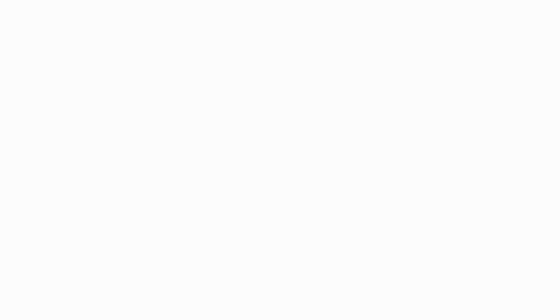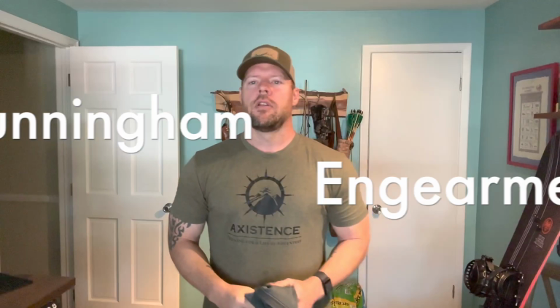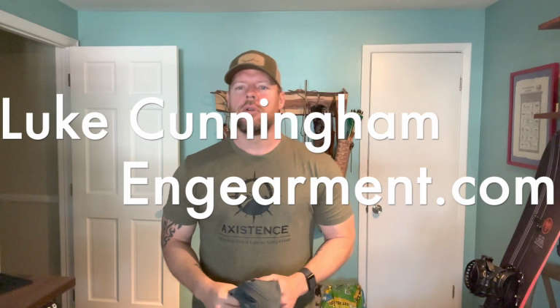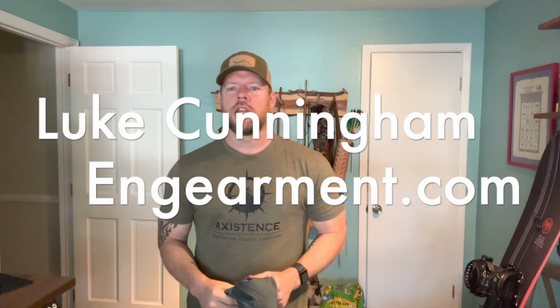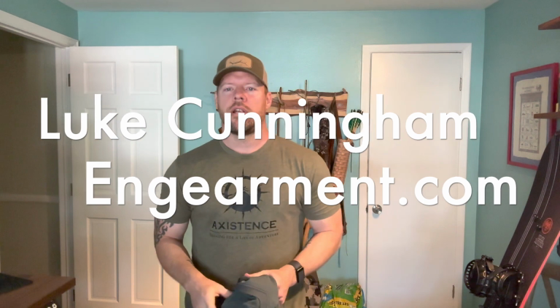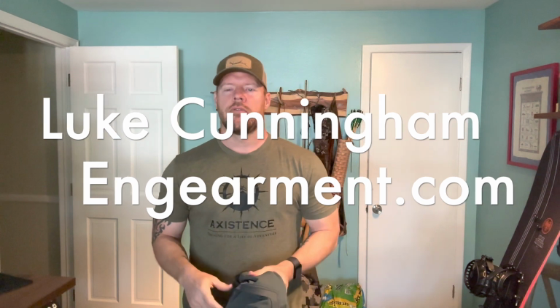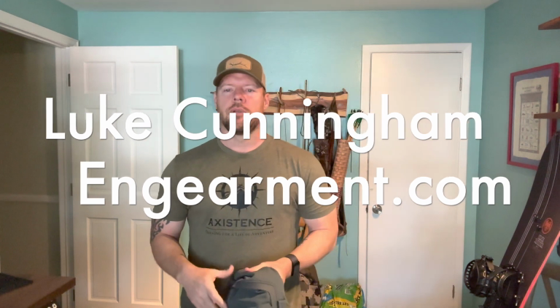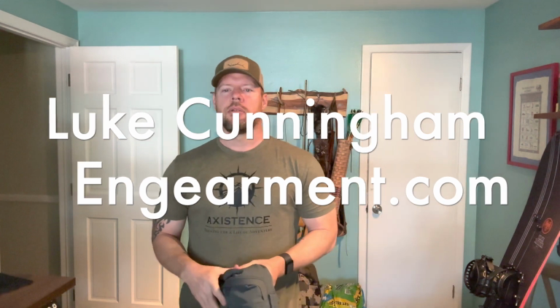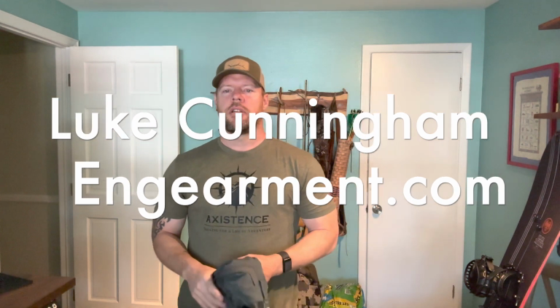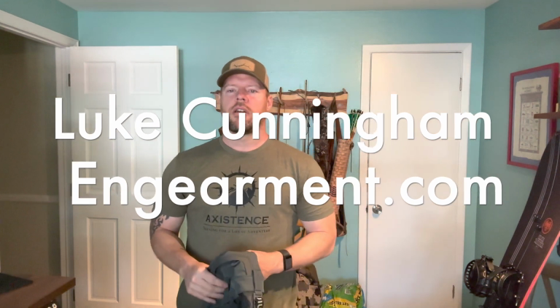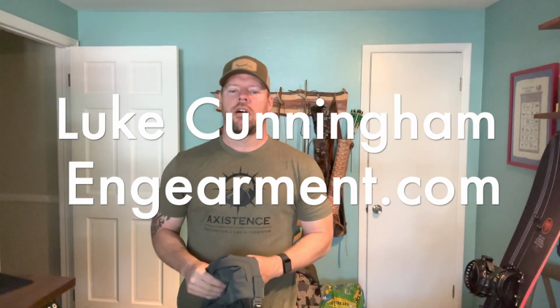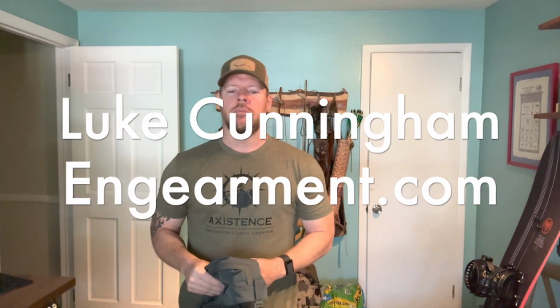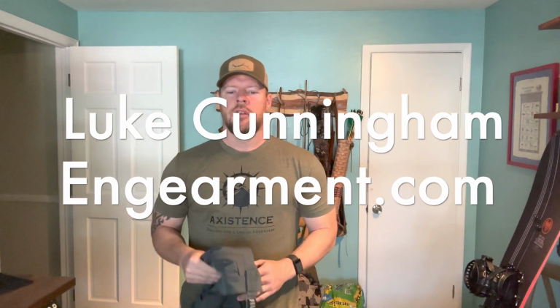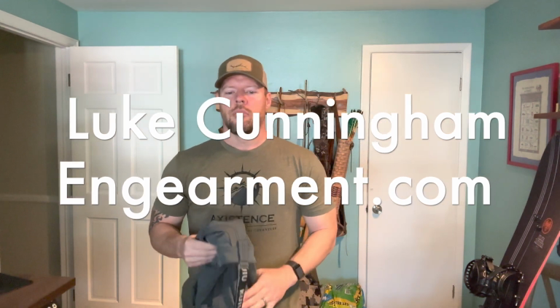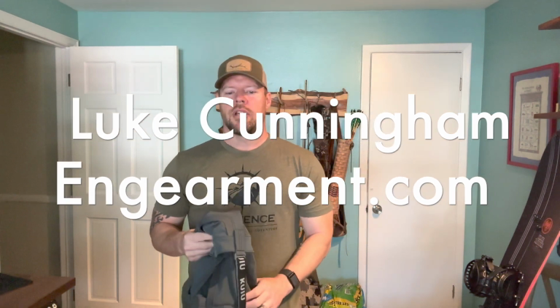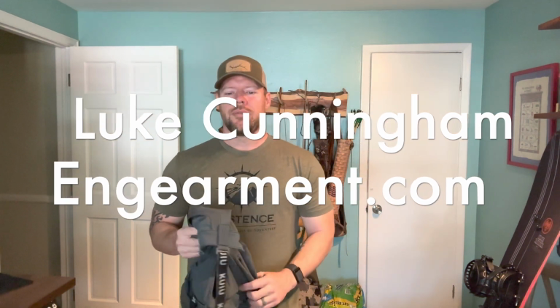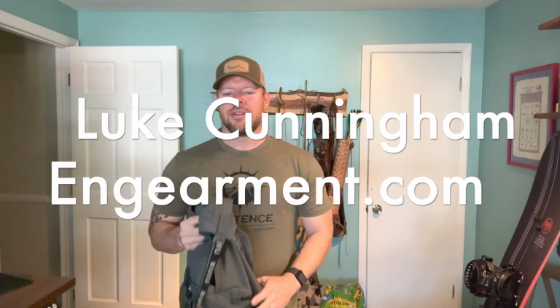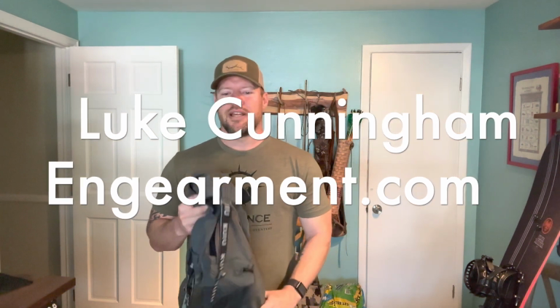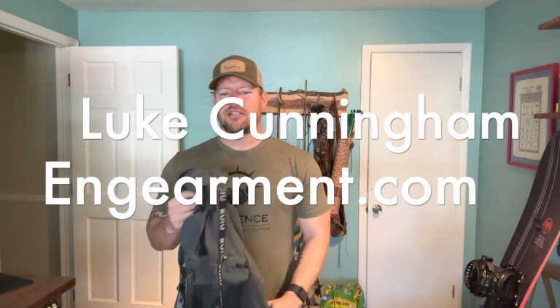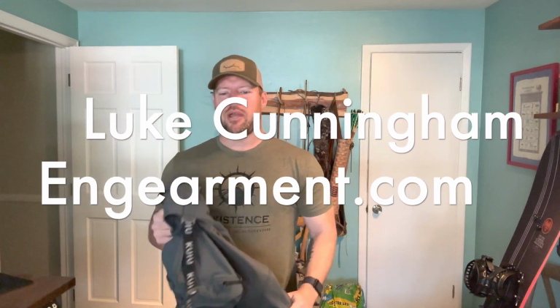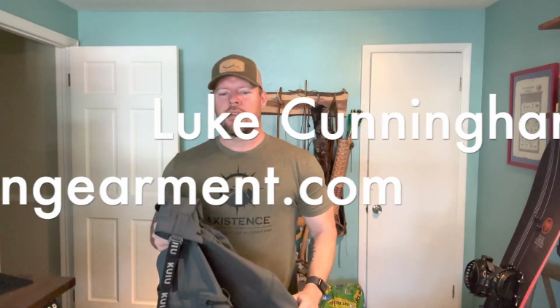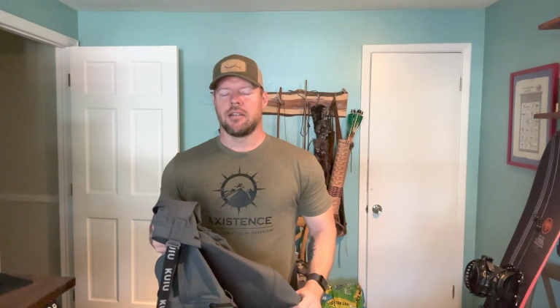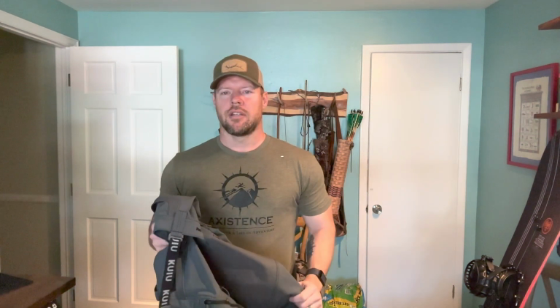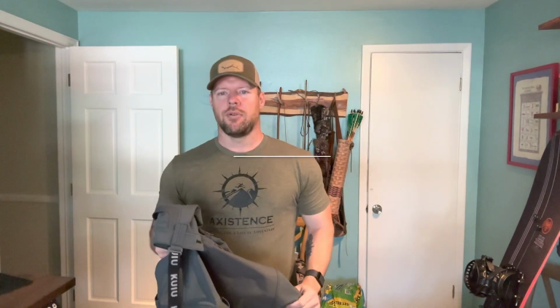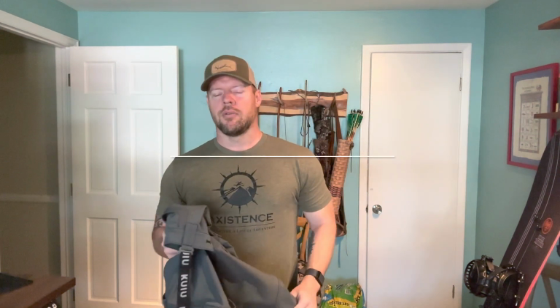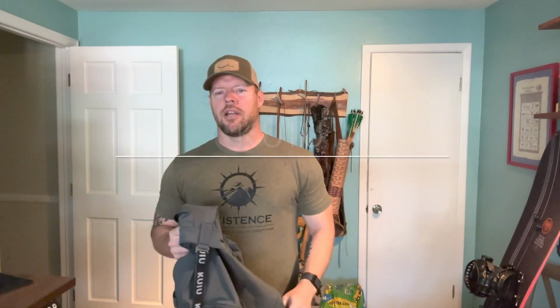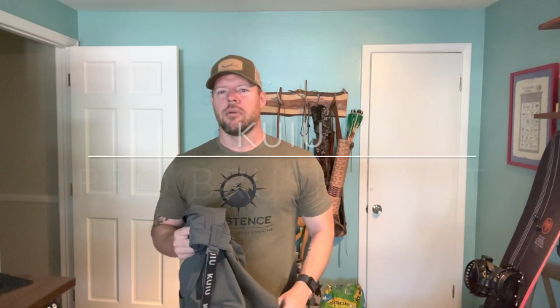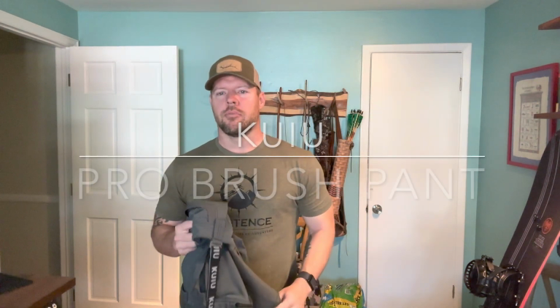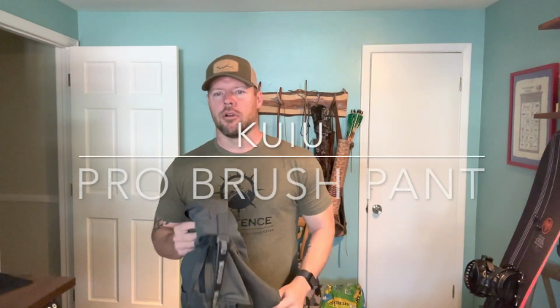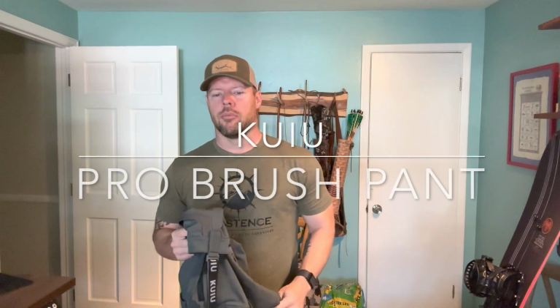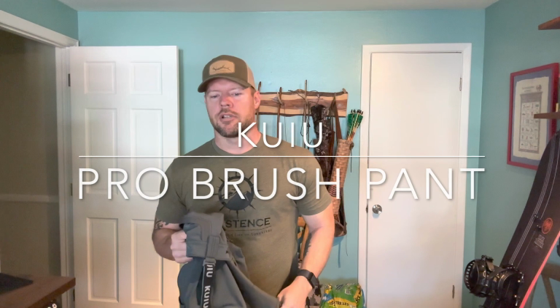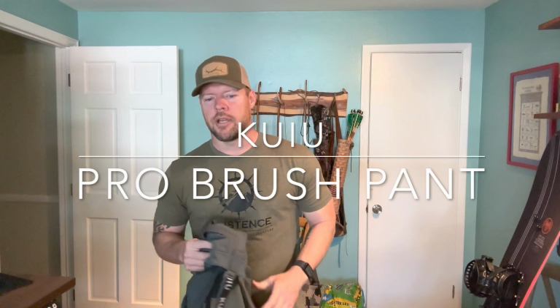Luke Cunningham here from Endearment.com, bringing you the latest pant in the Kuyu lineup, the Pro Brush Pant.